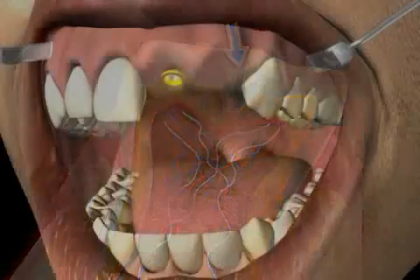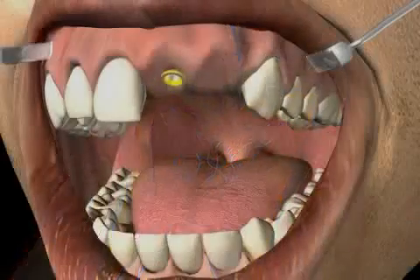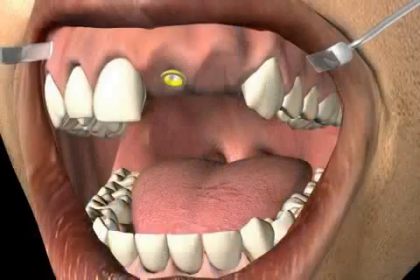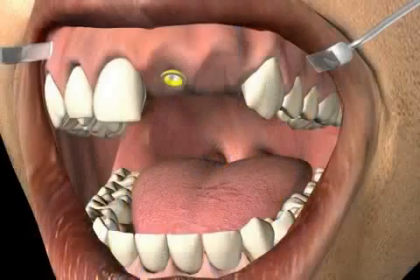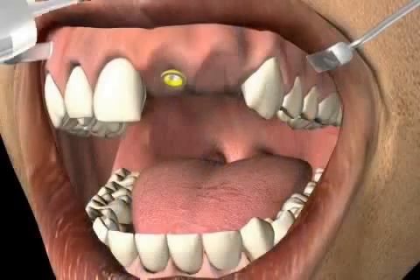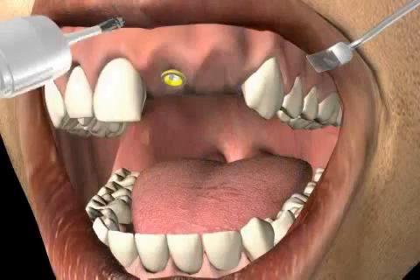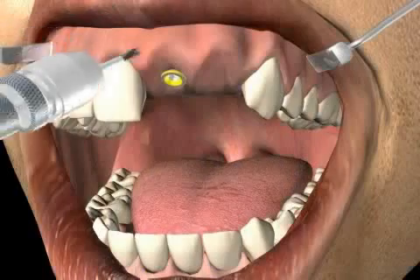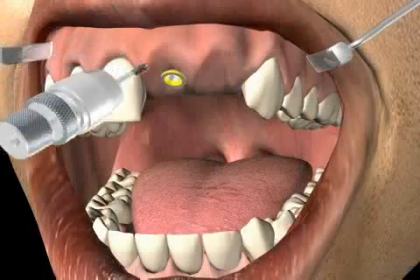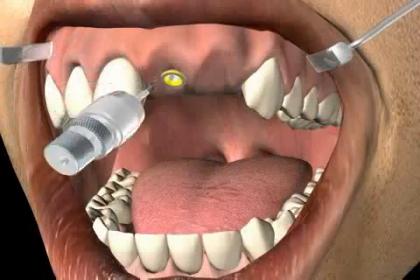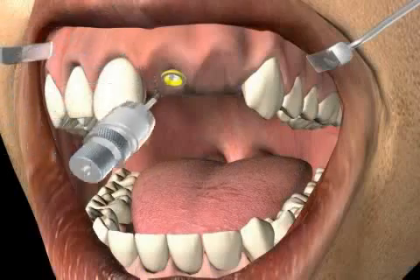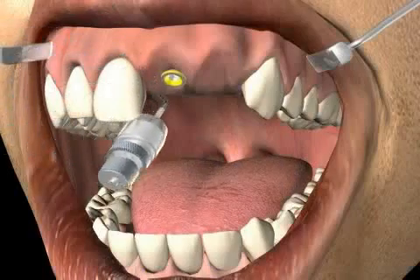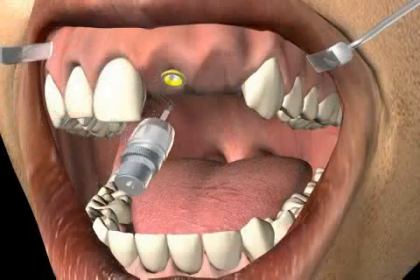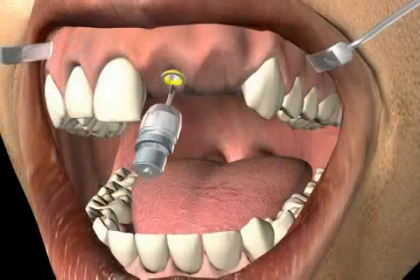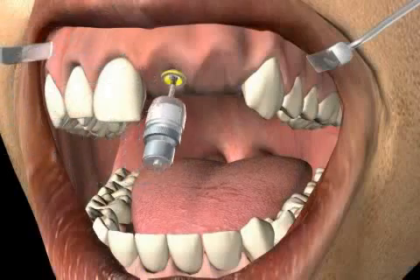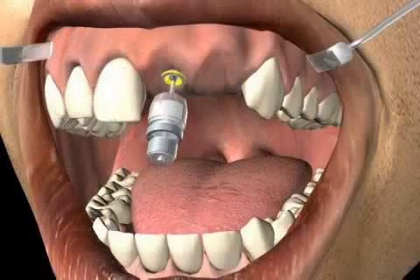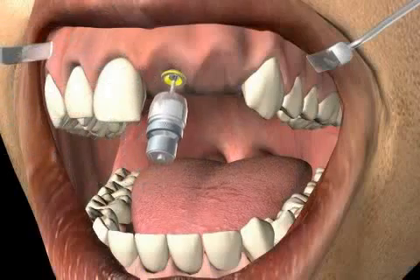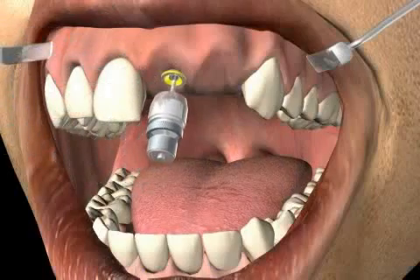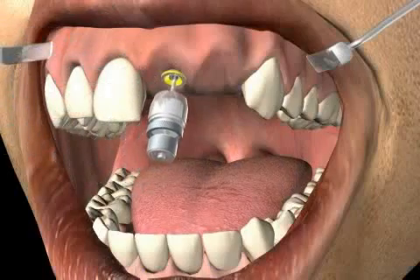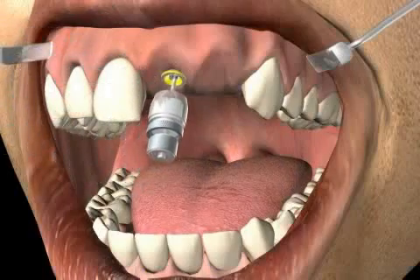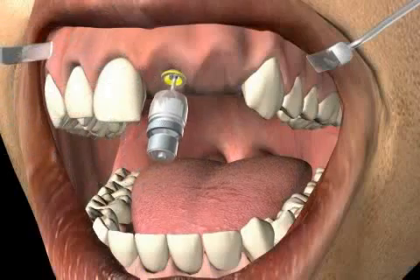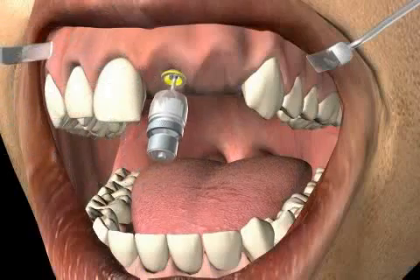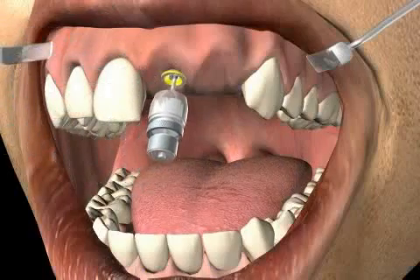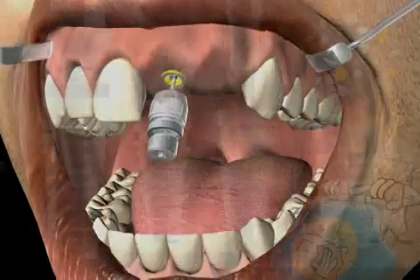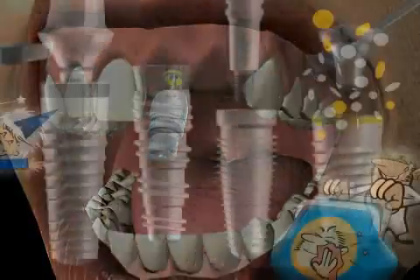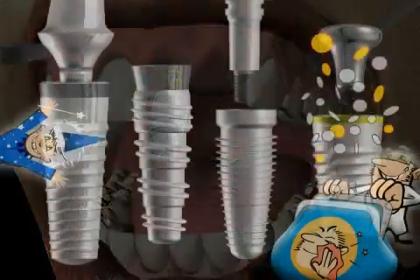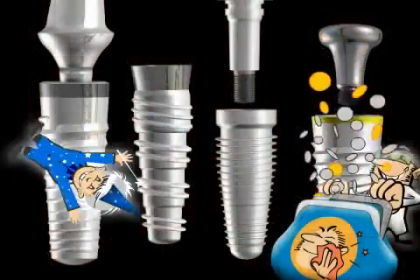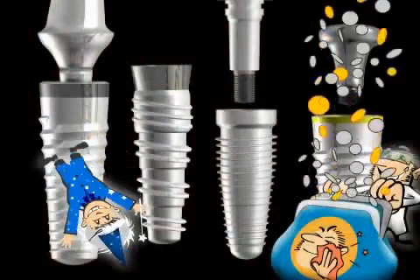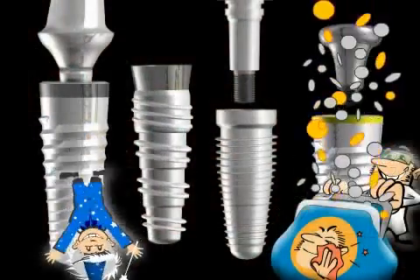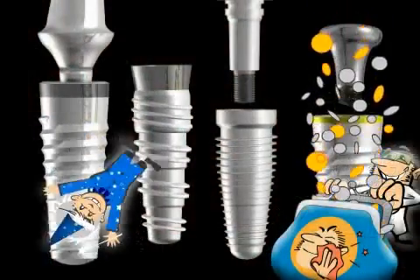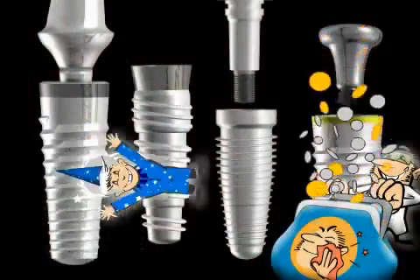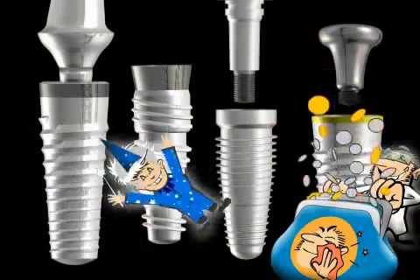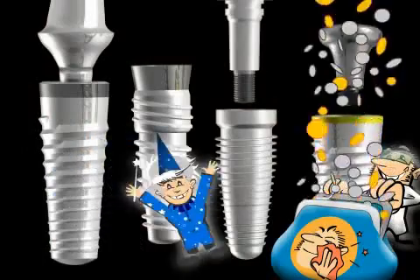However, in the real world, an implant is often inserted right away. This is because the implant is the most lucrative work step for the doctor.